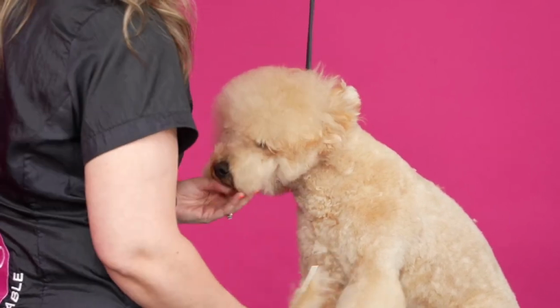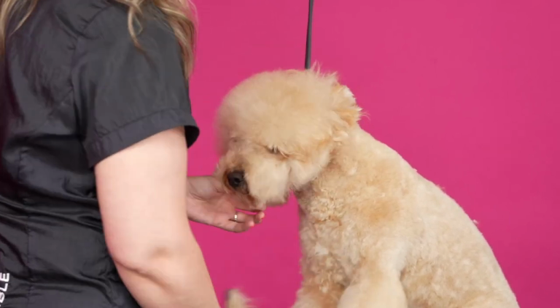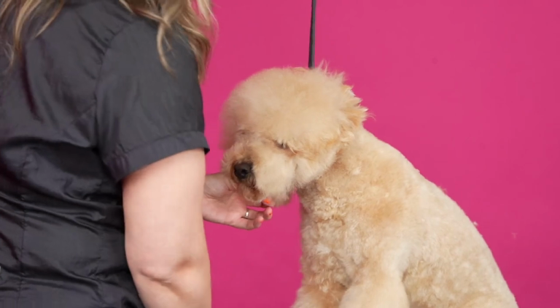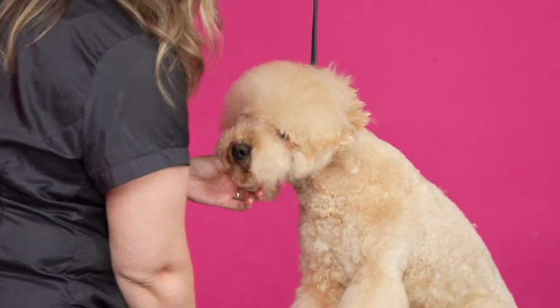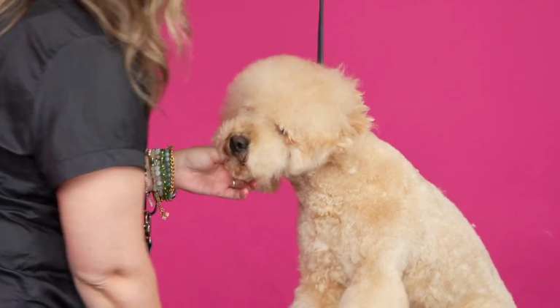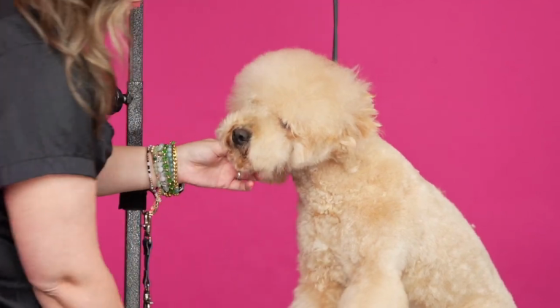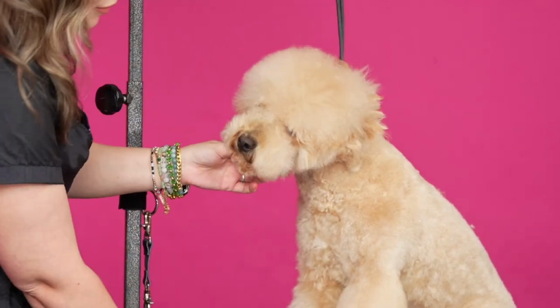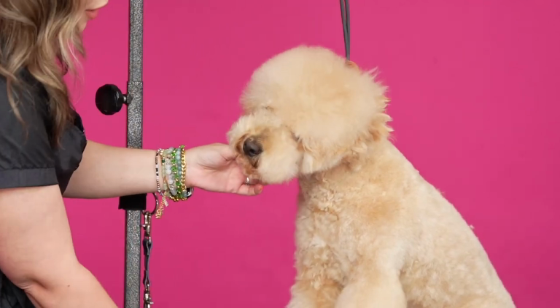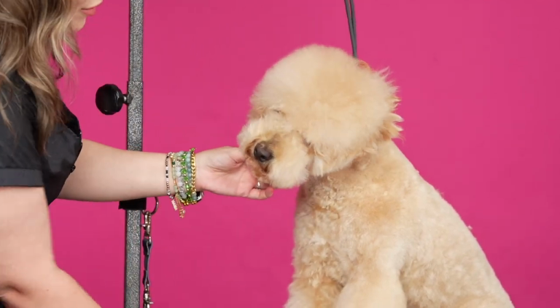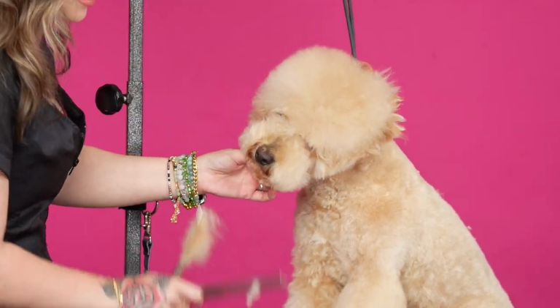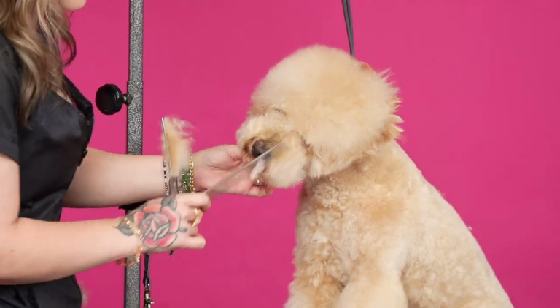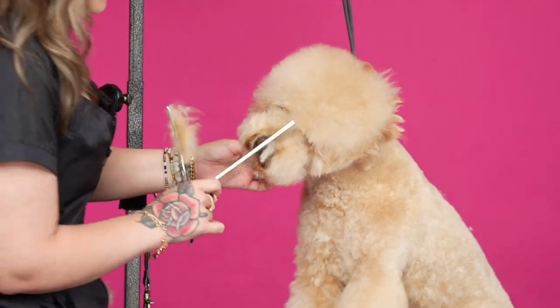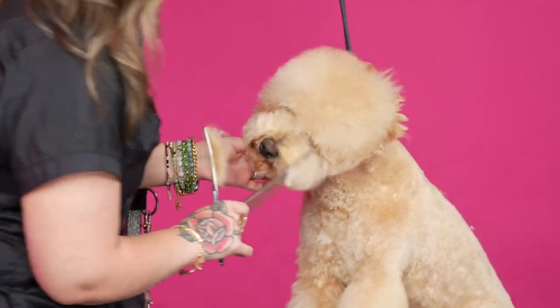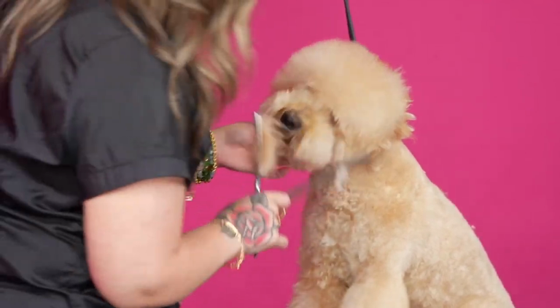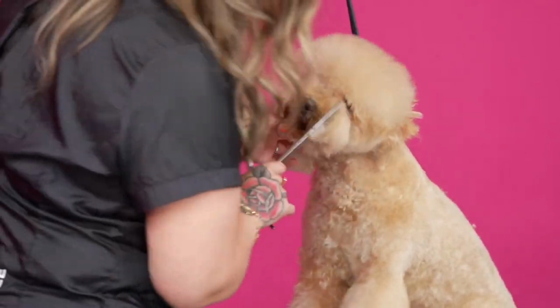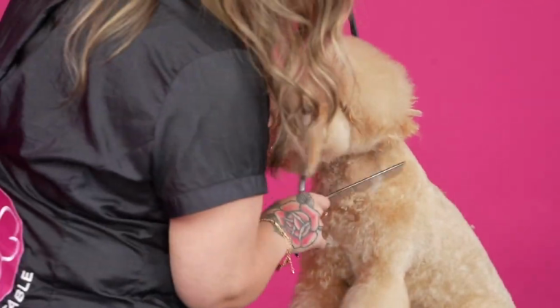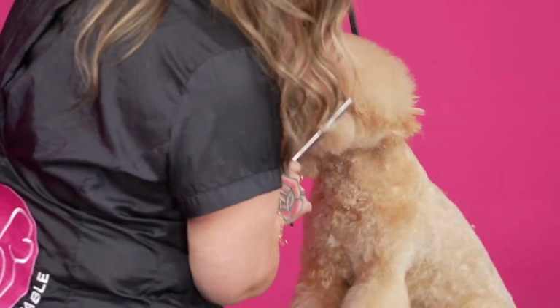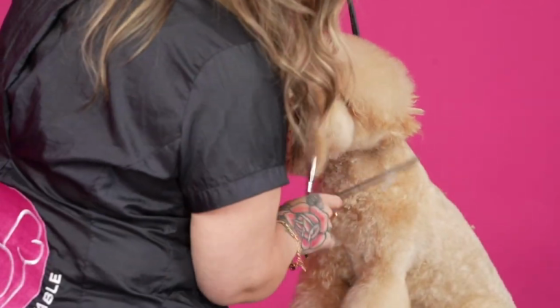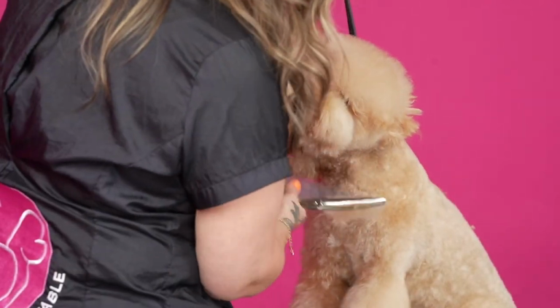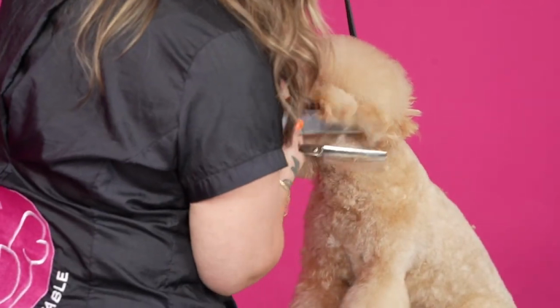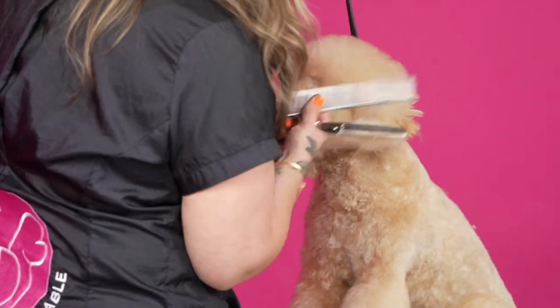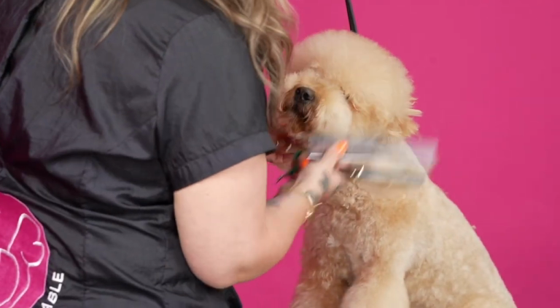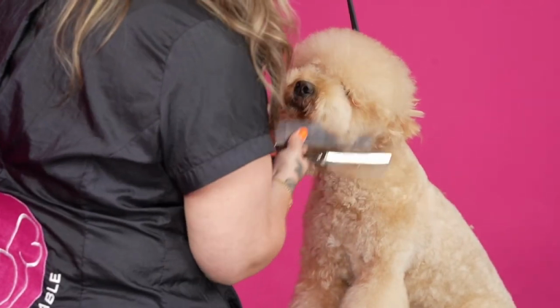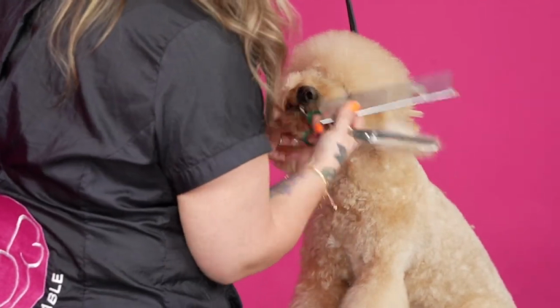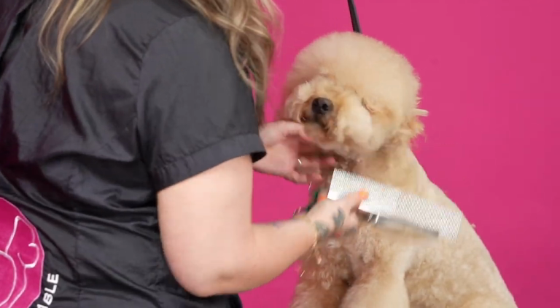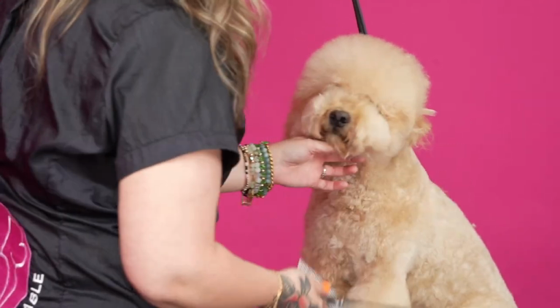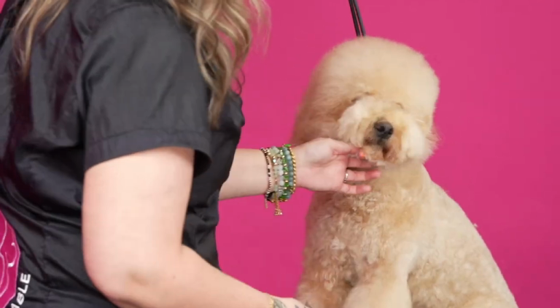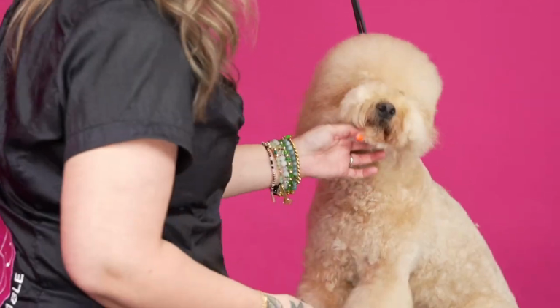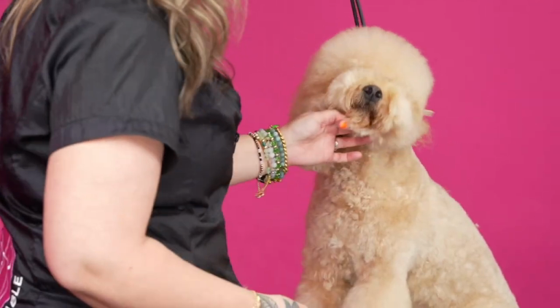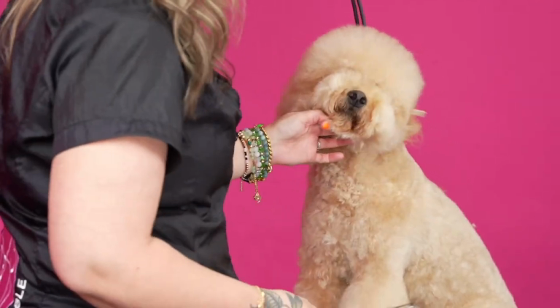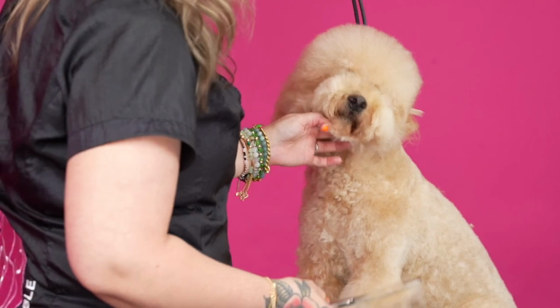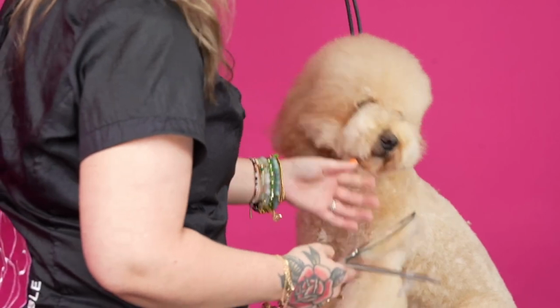Okay, got rid of some of it. Now it looks more teddy bearish.